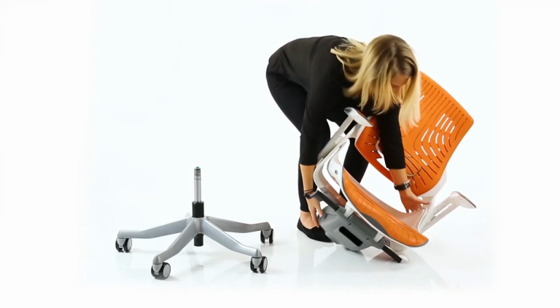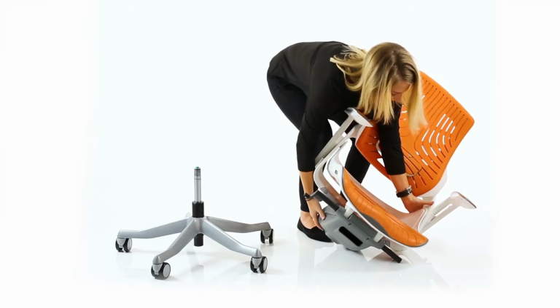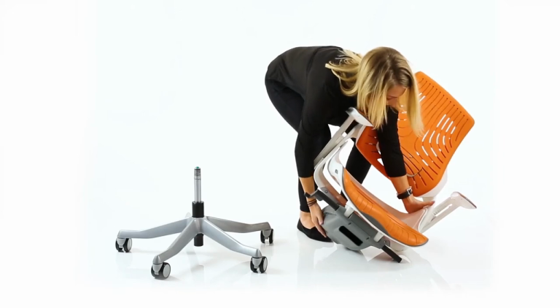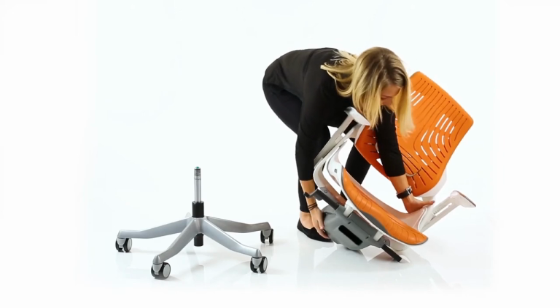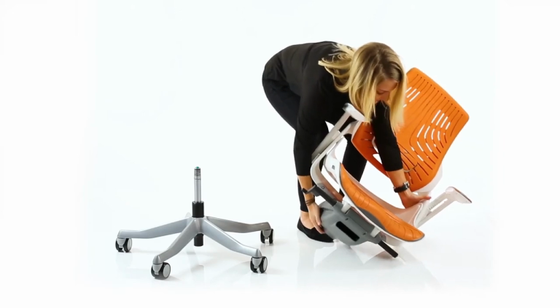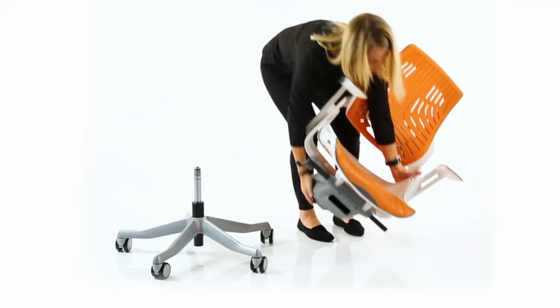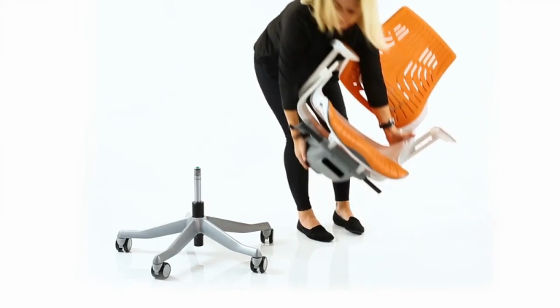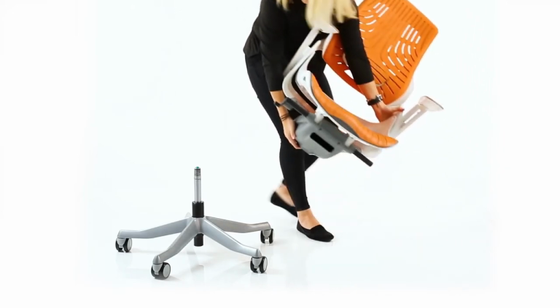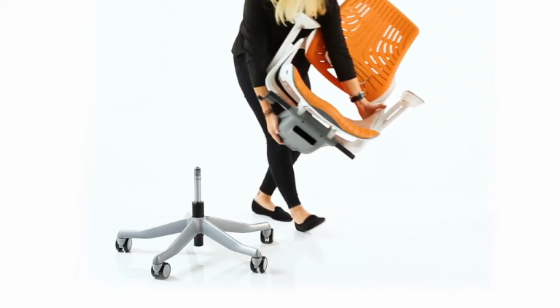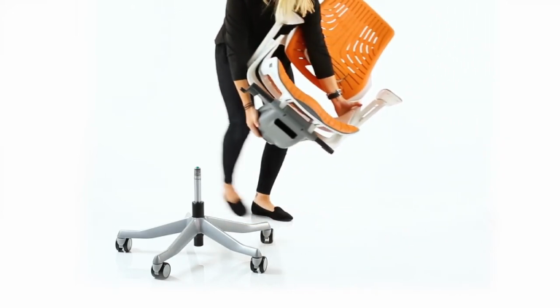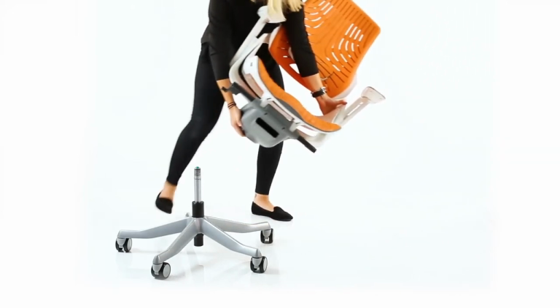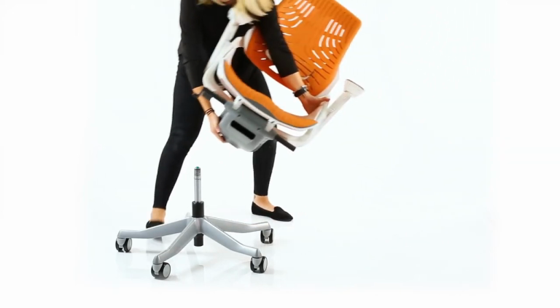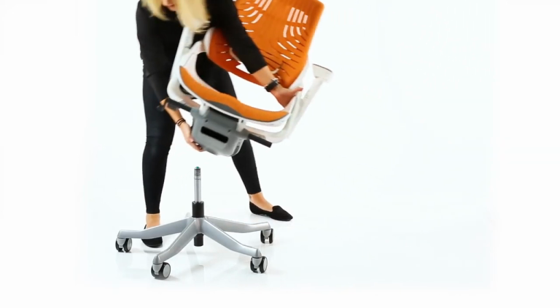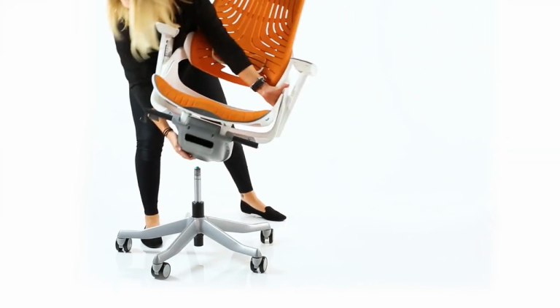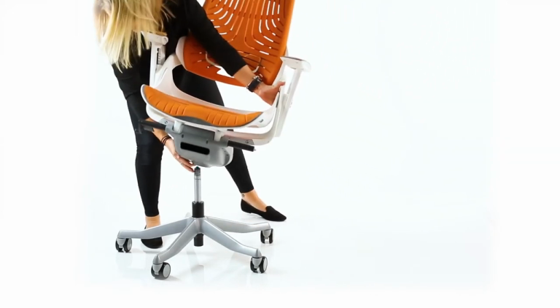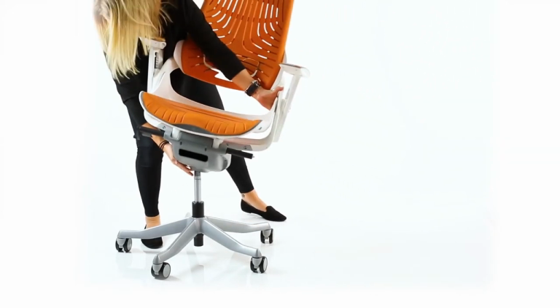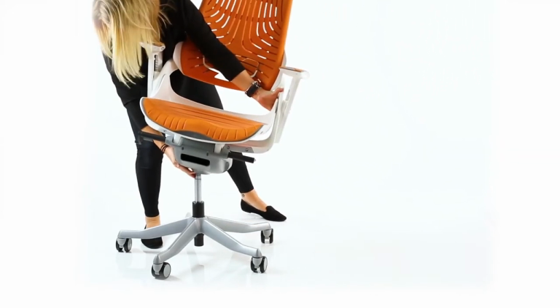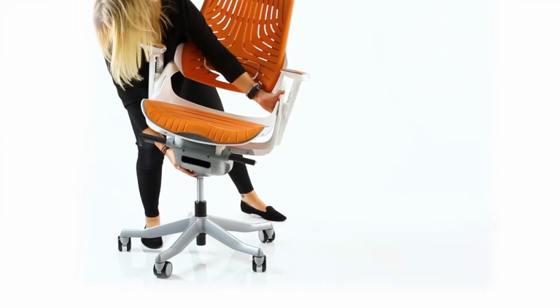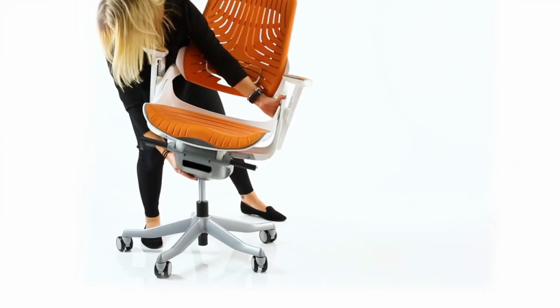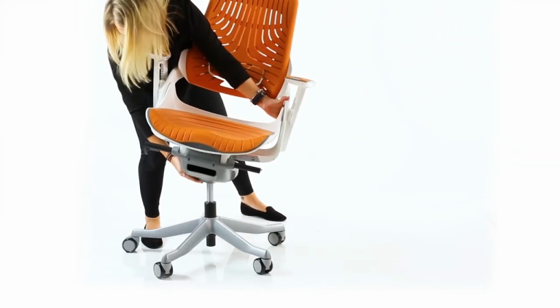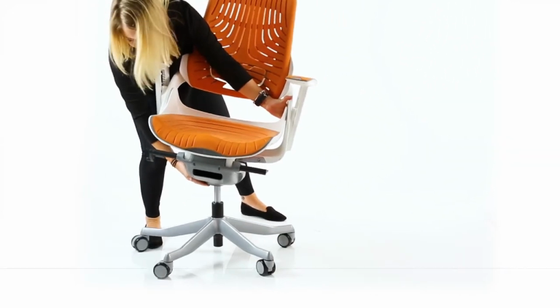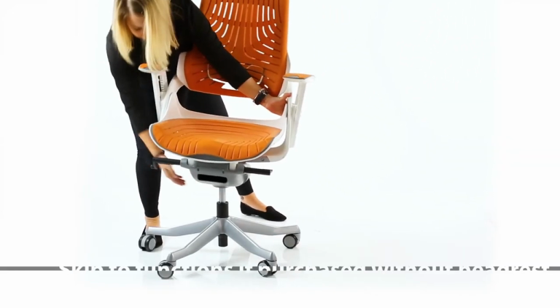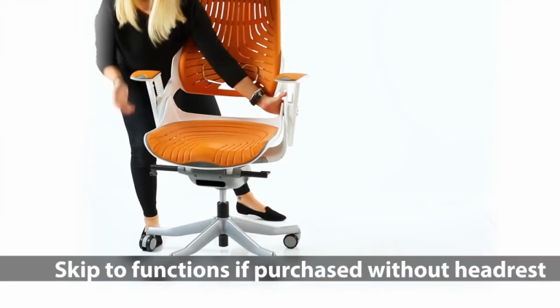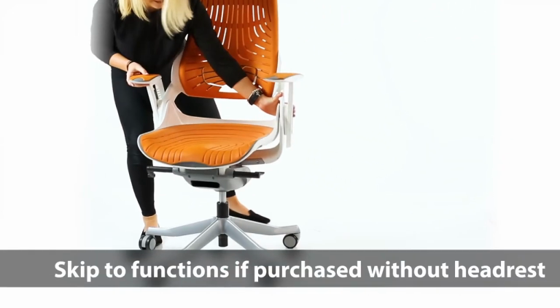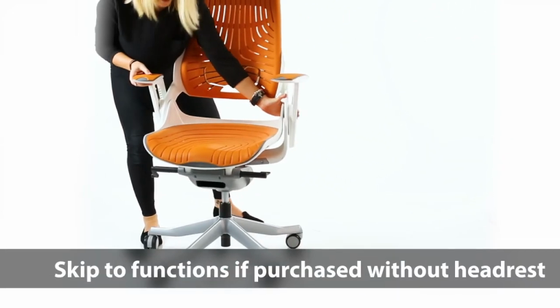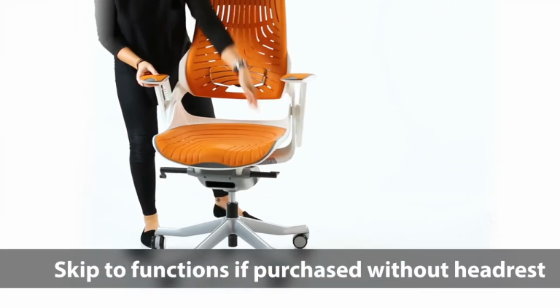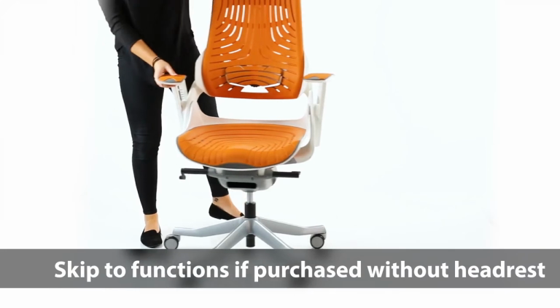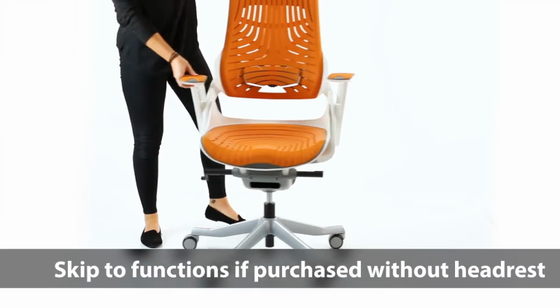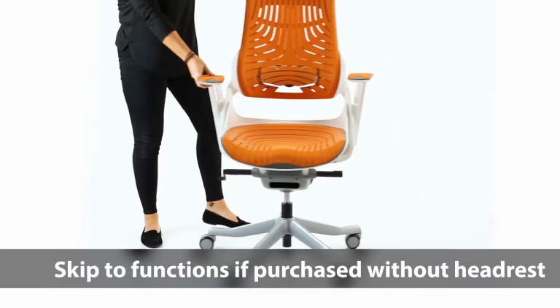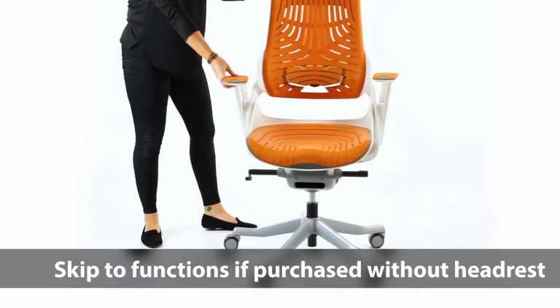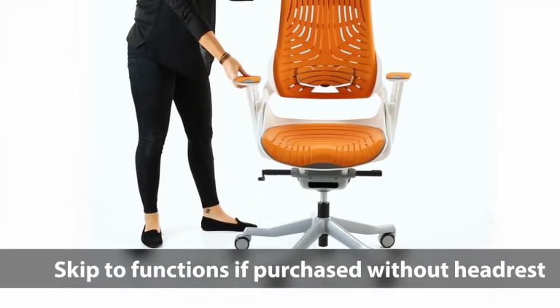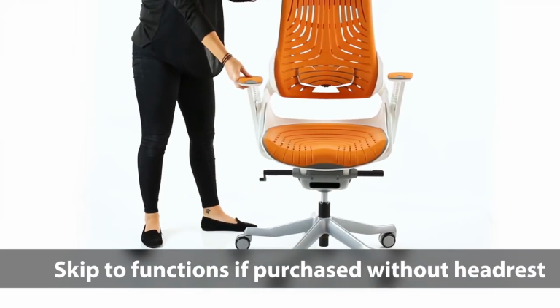Take the seat and back core unit with arms attached and drop it carefully onto the top of the gas lift stem.